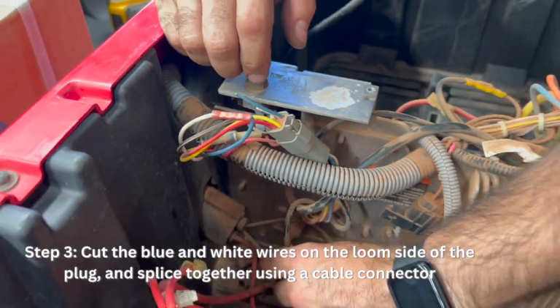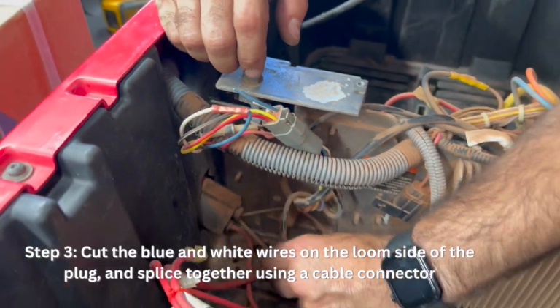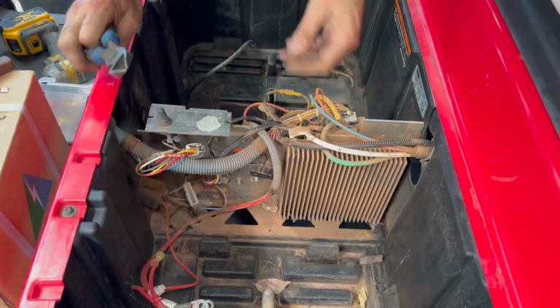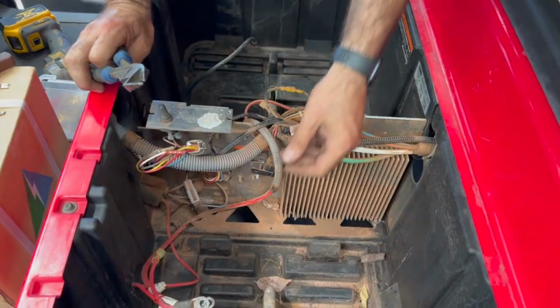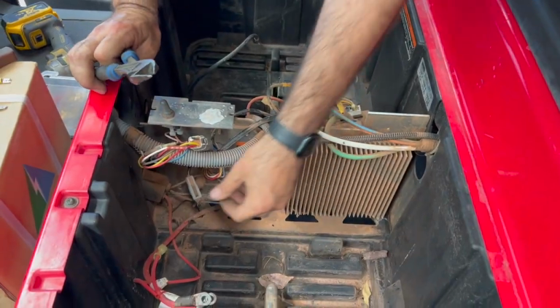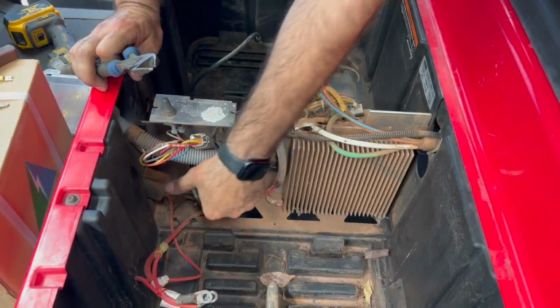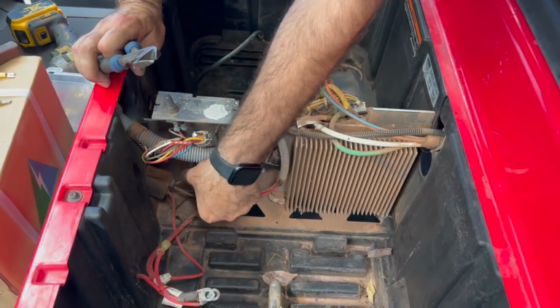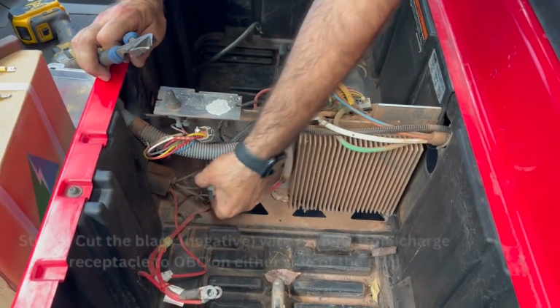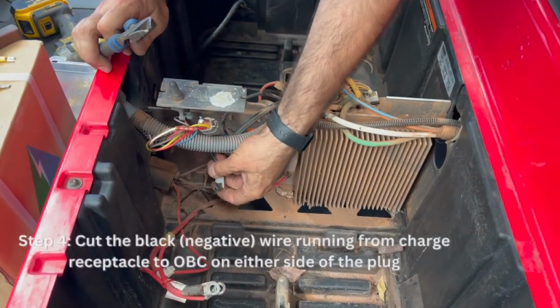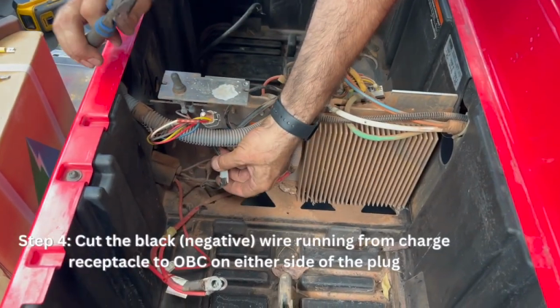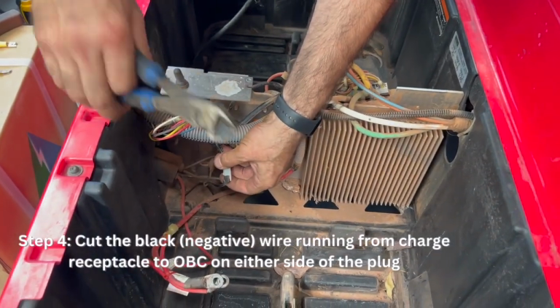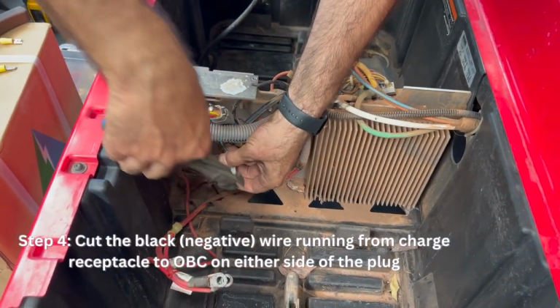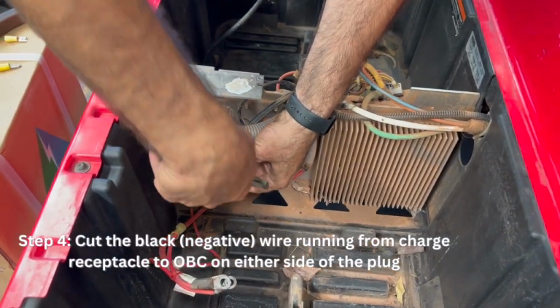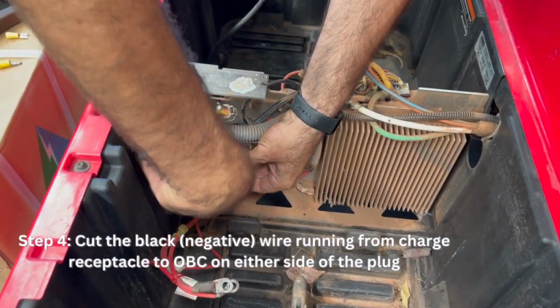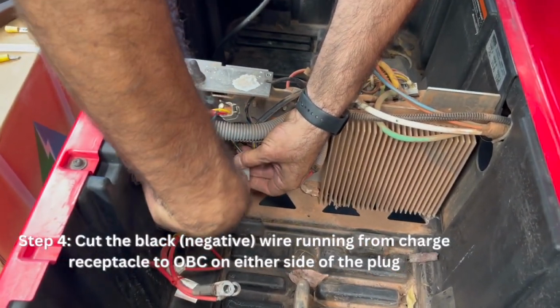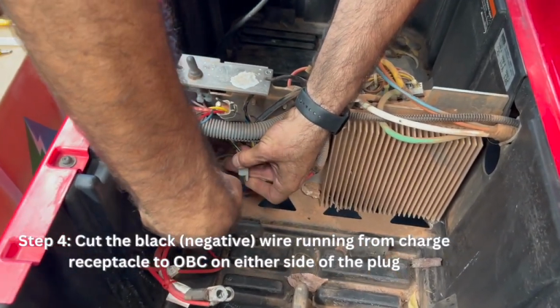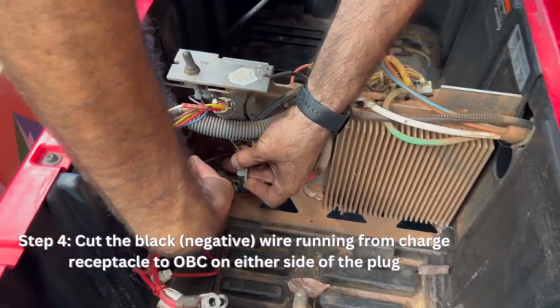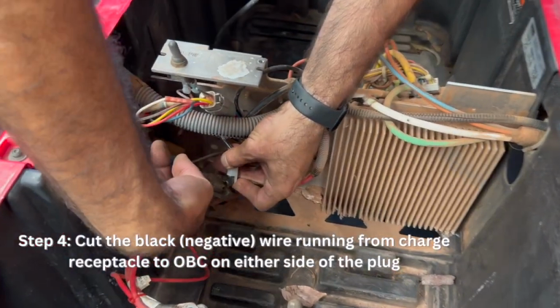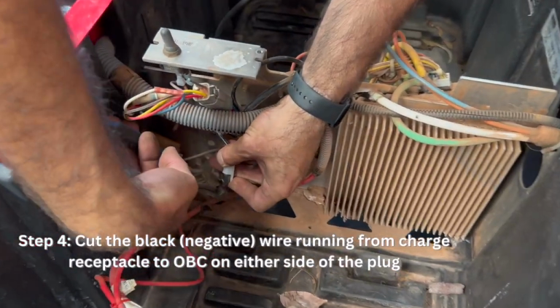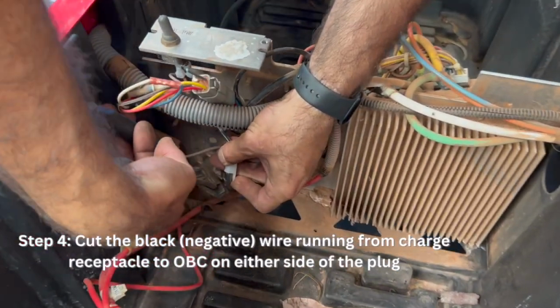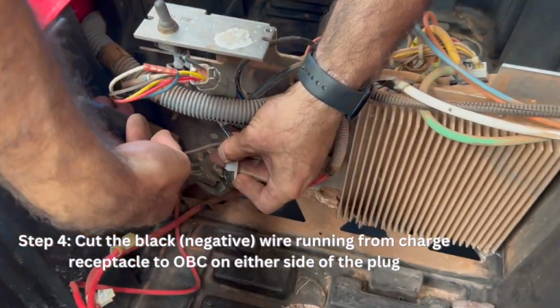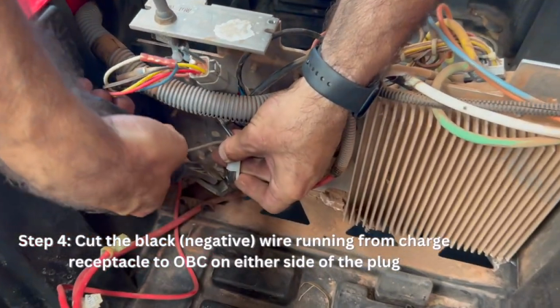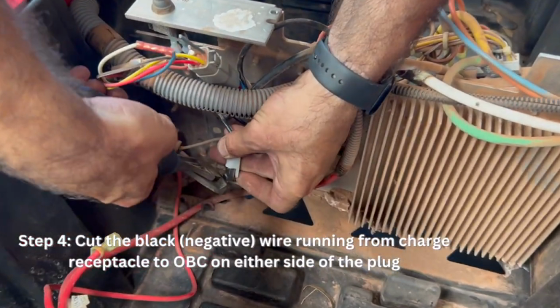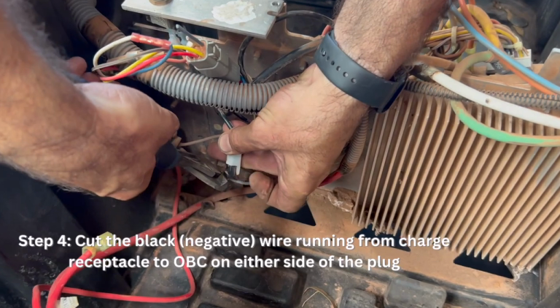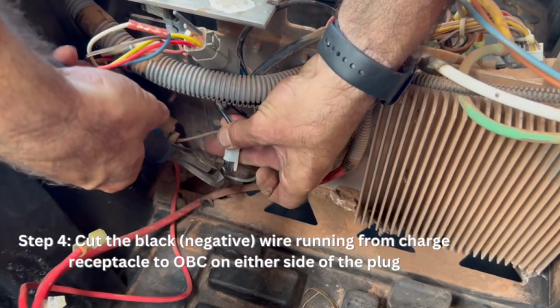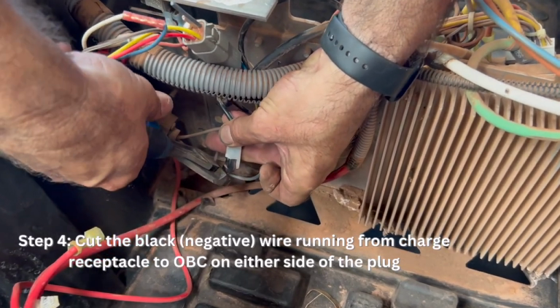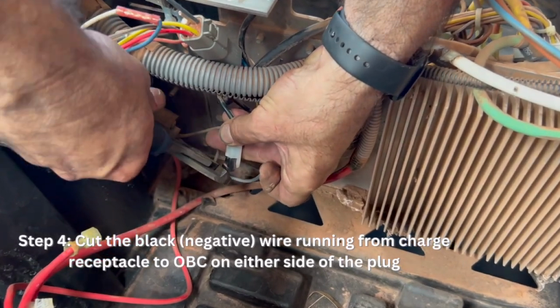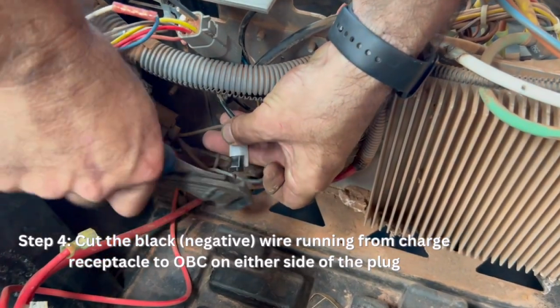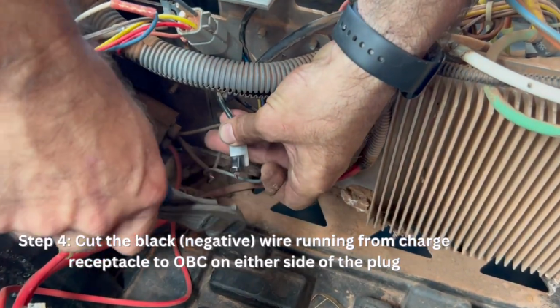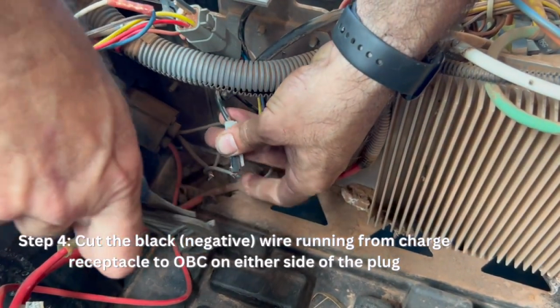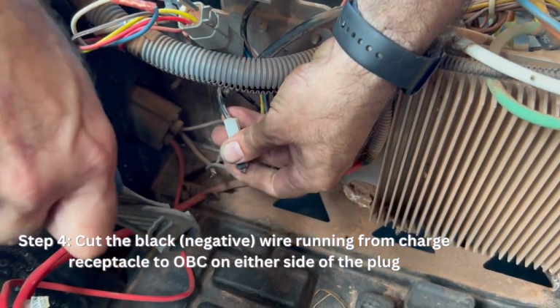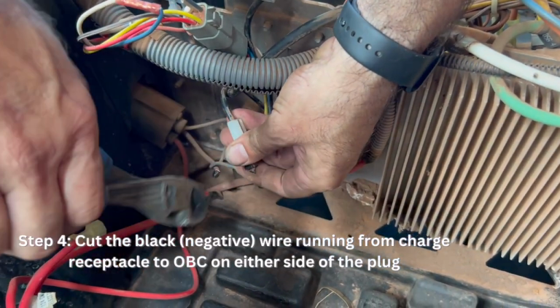Cut the black negative wire running from the charge receptacle to the OBC, and strip the wire end.